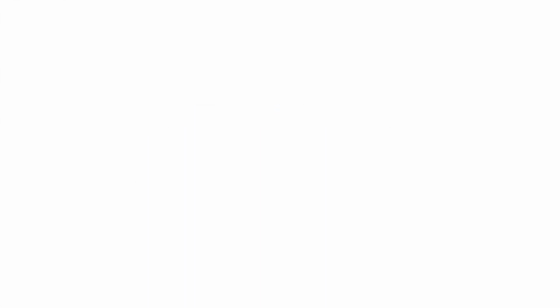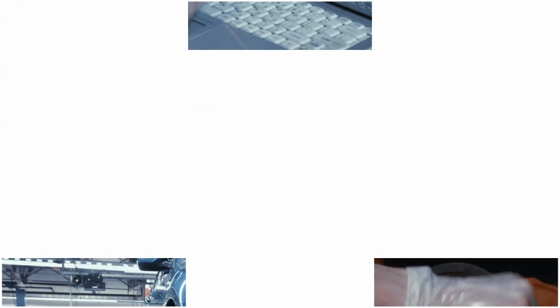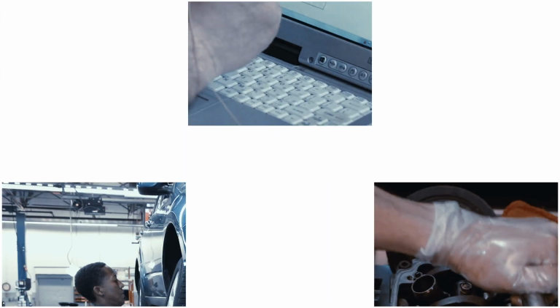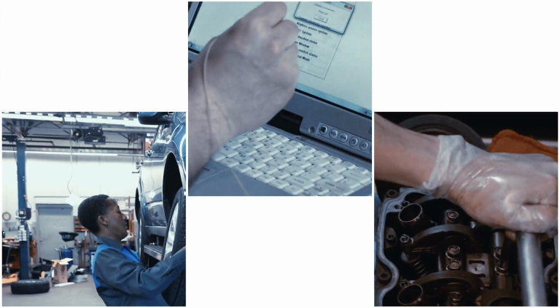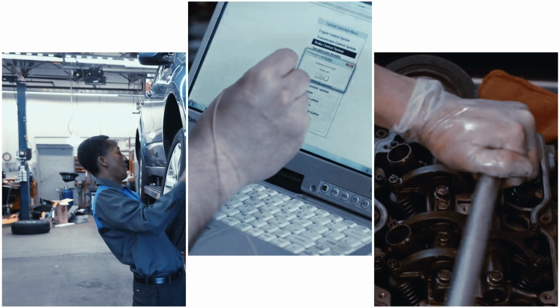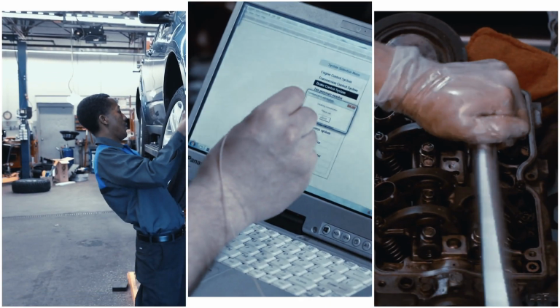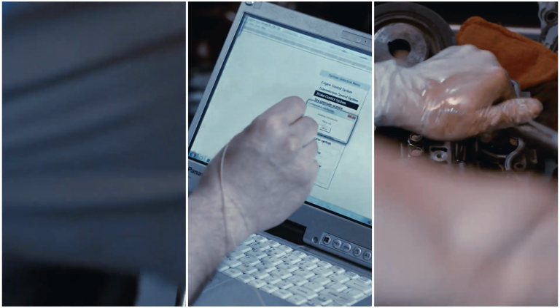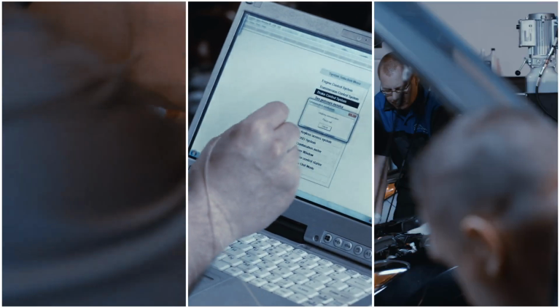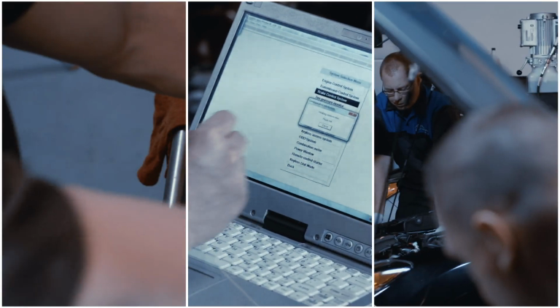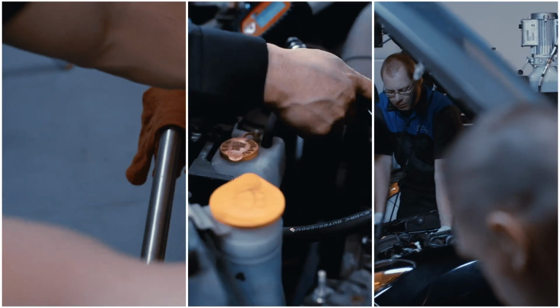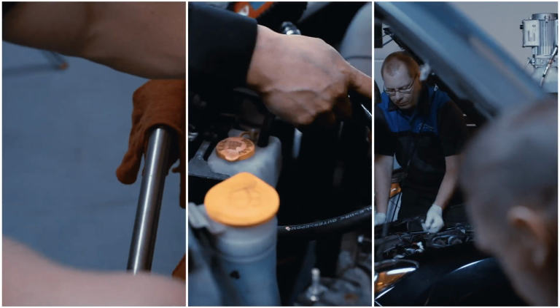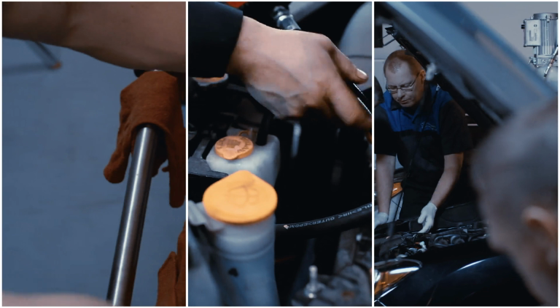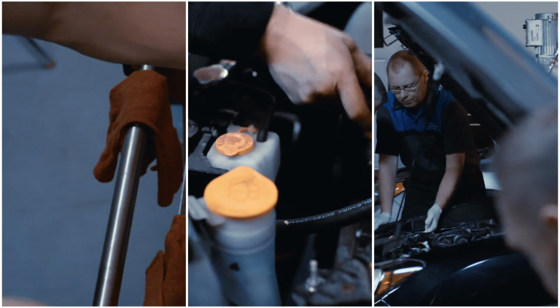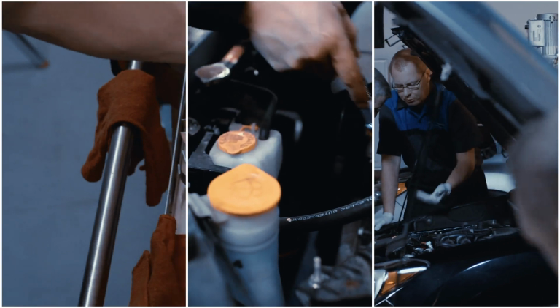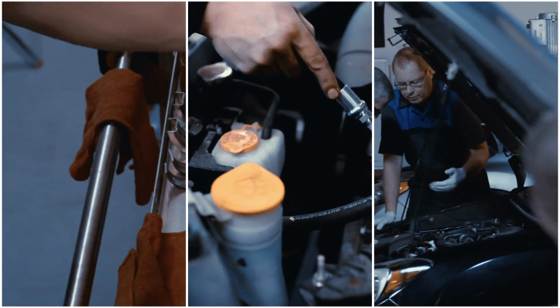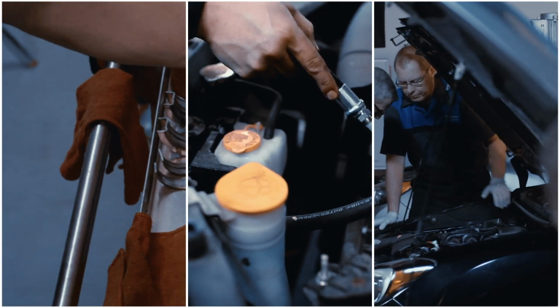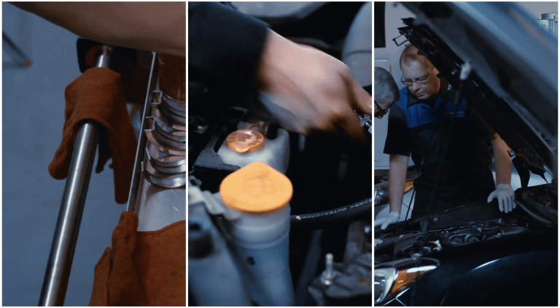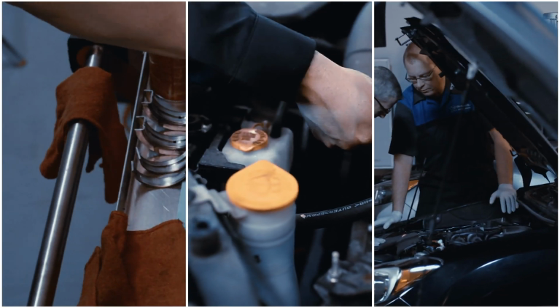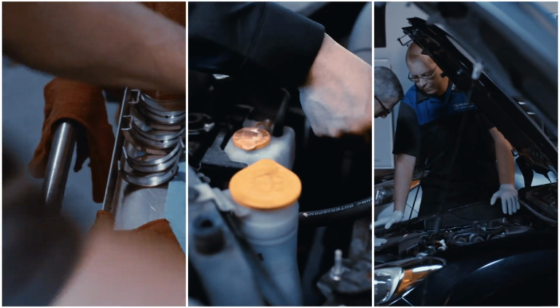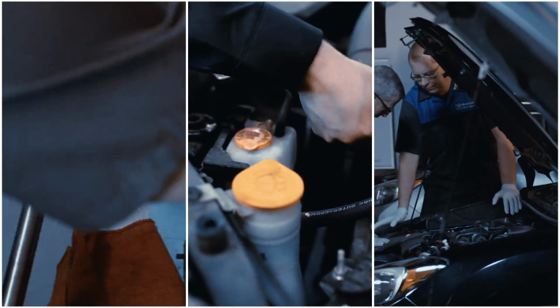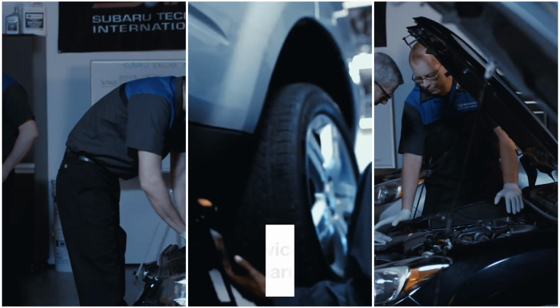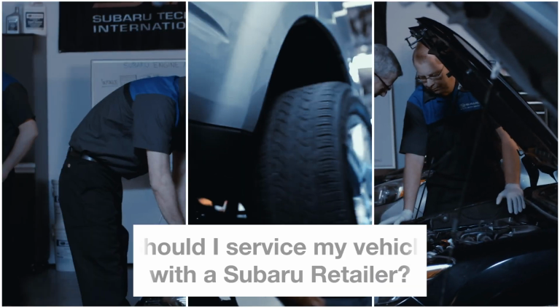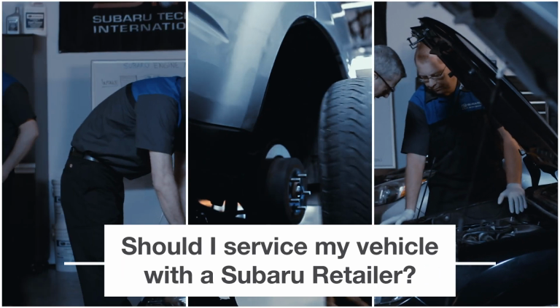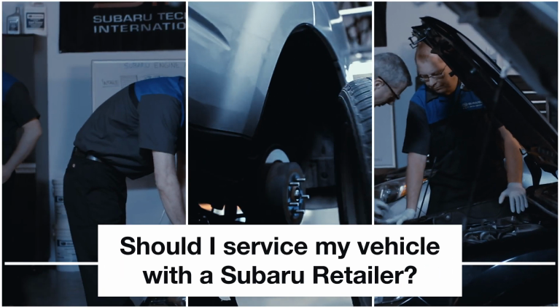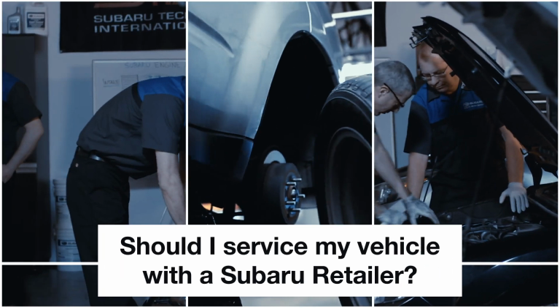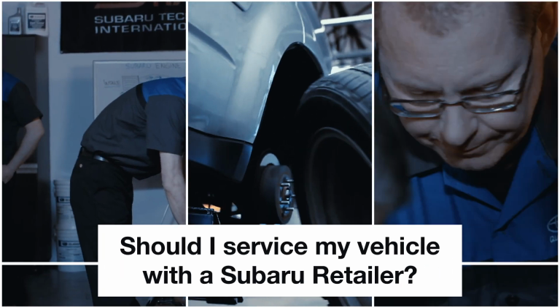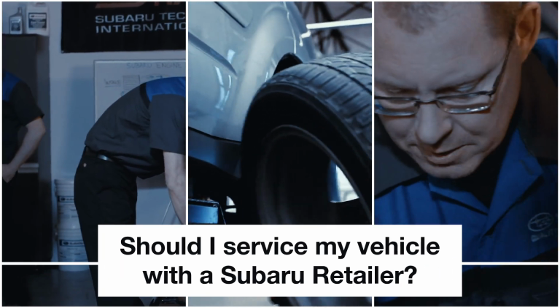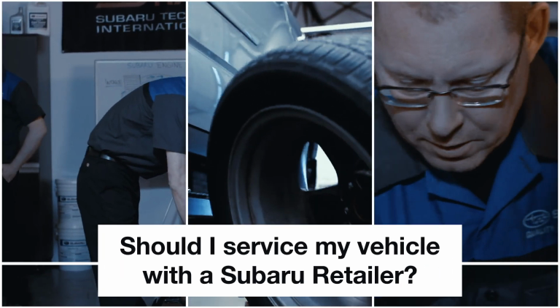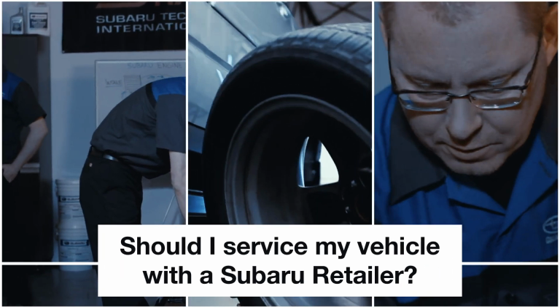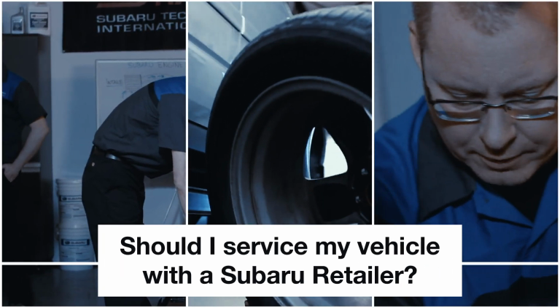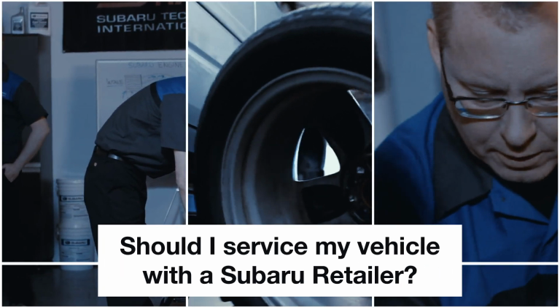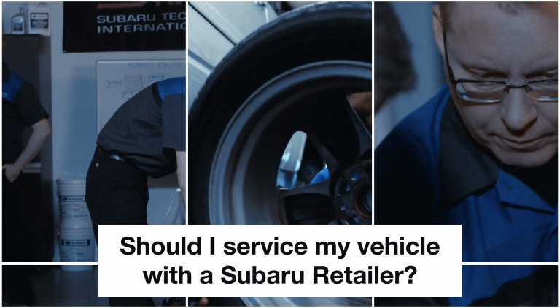When it's time for service, you have a lot of choices. Your biggest question may be: should I service my vehicle with a Subaru retailer?